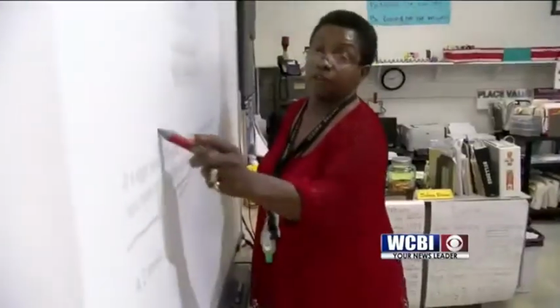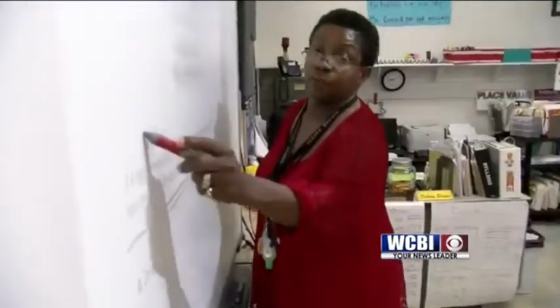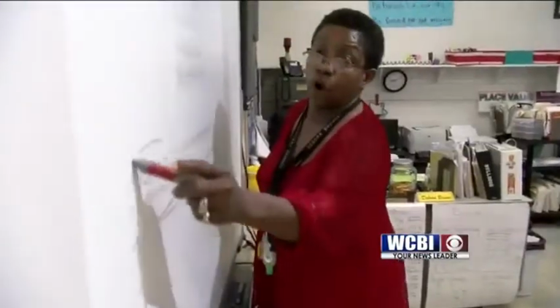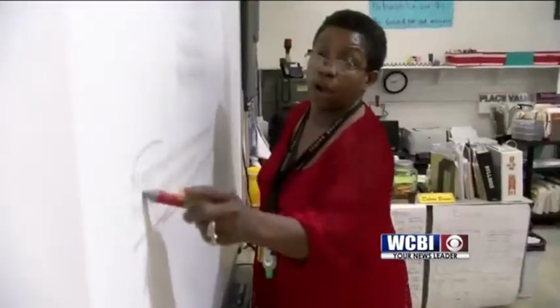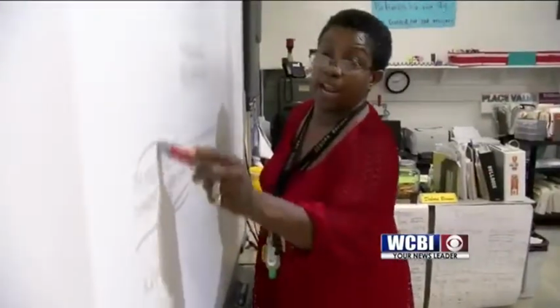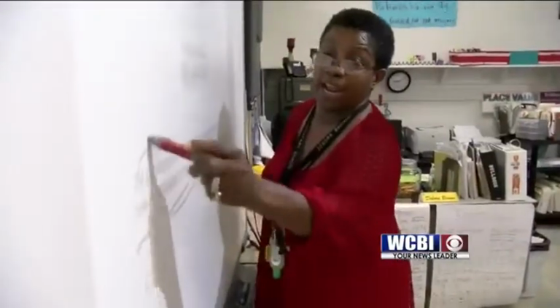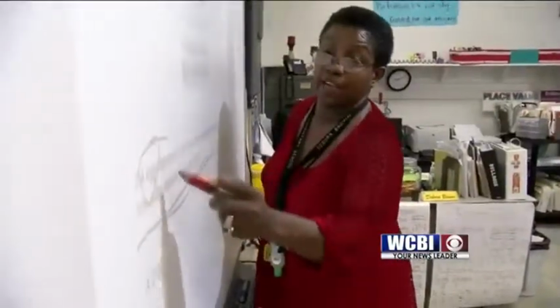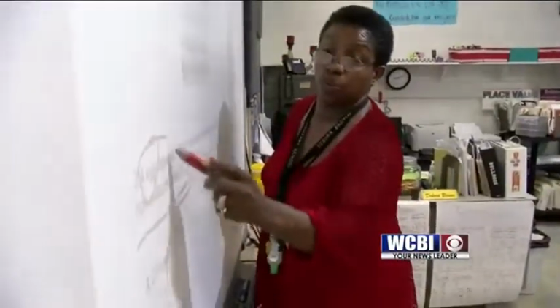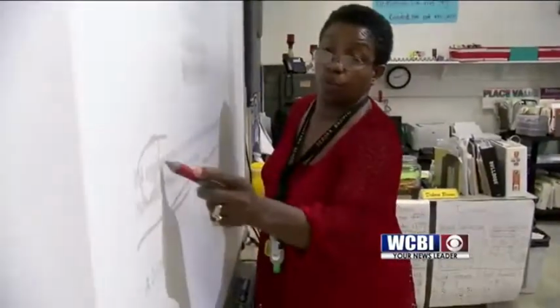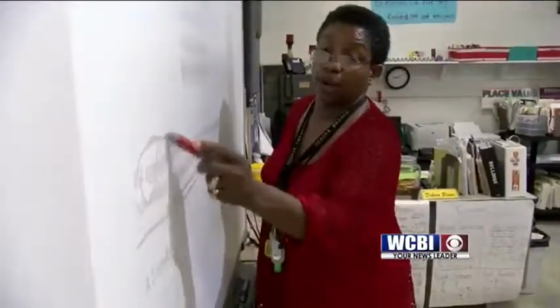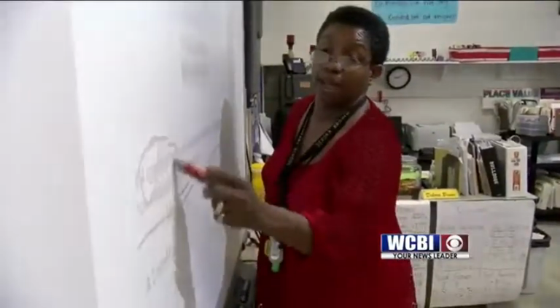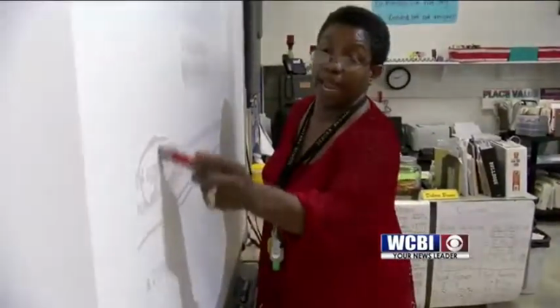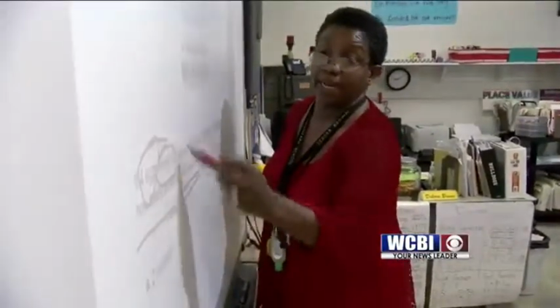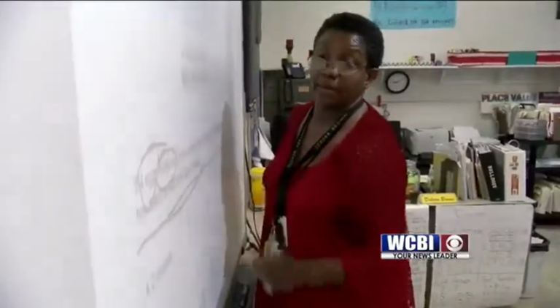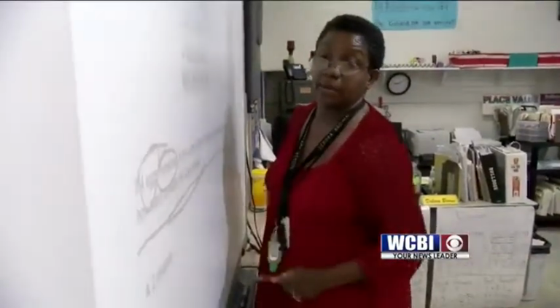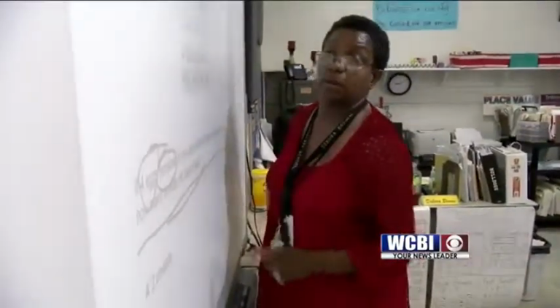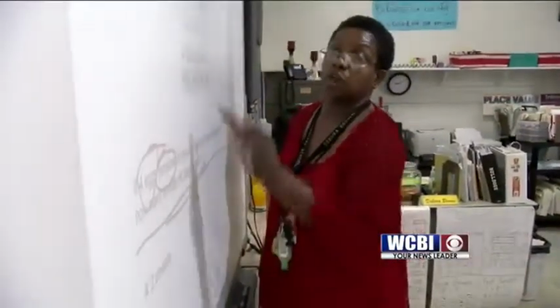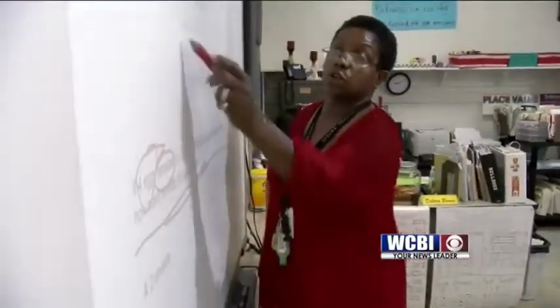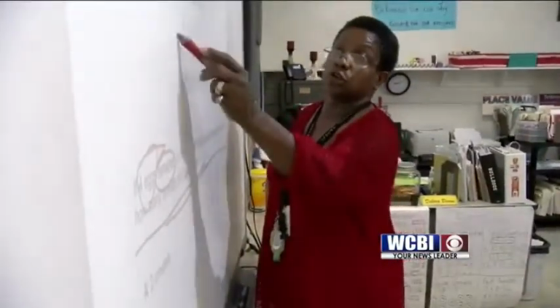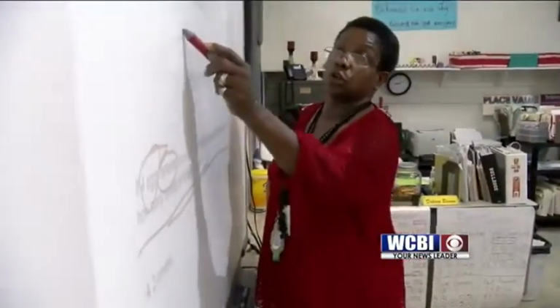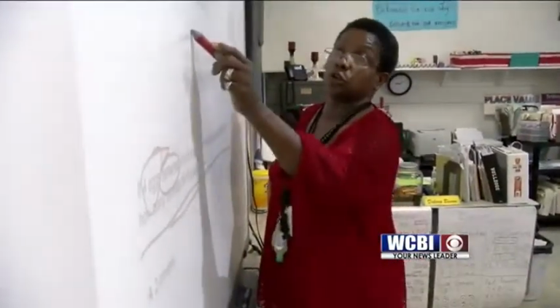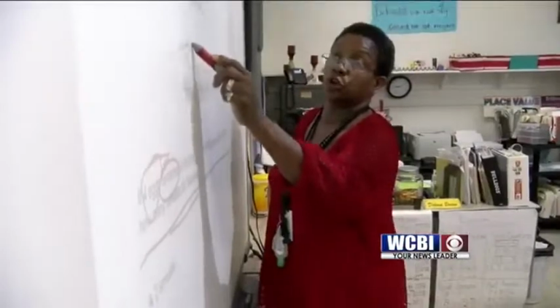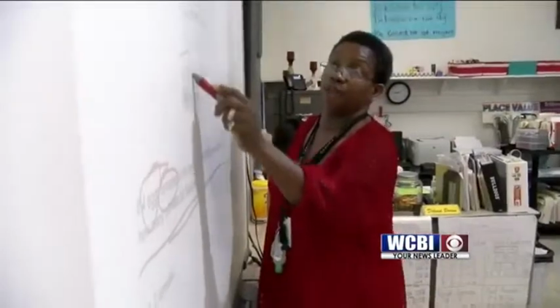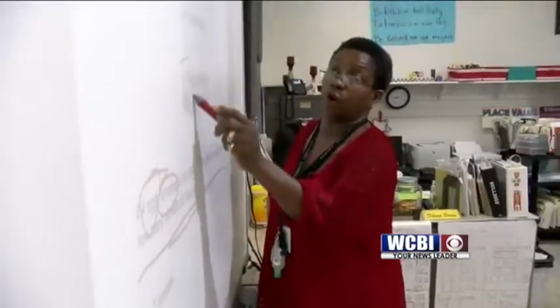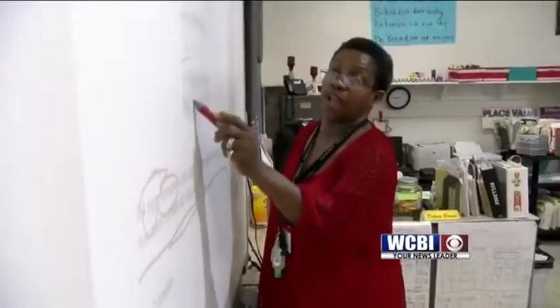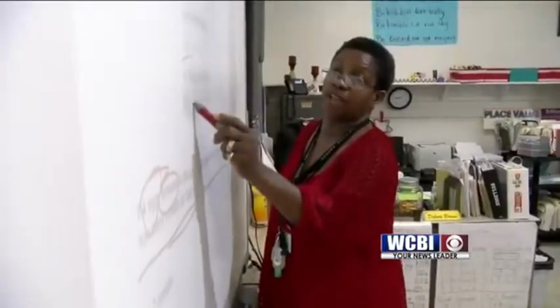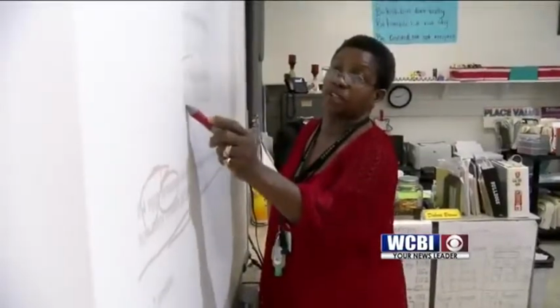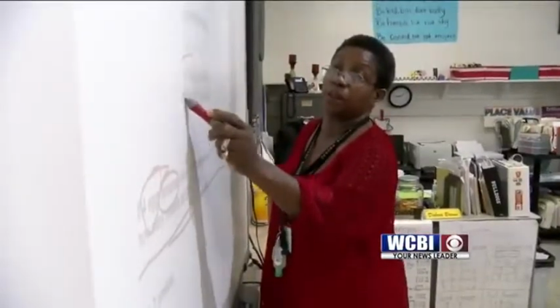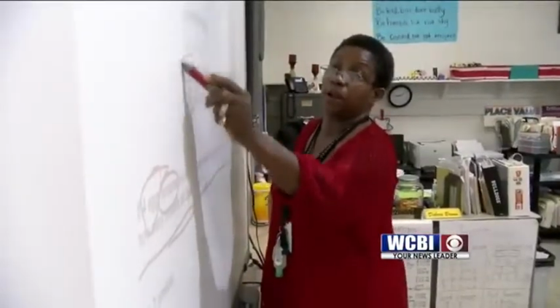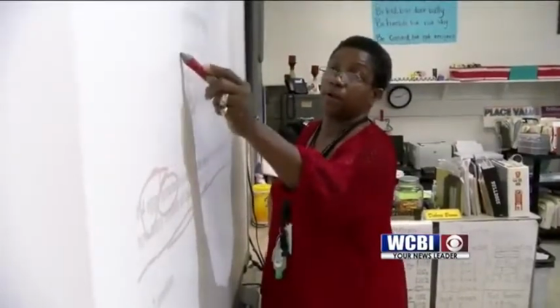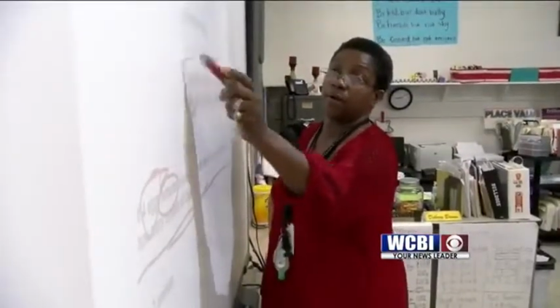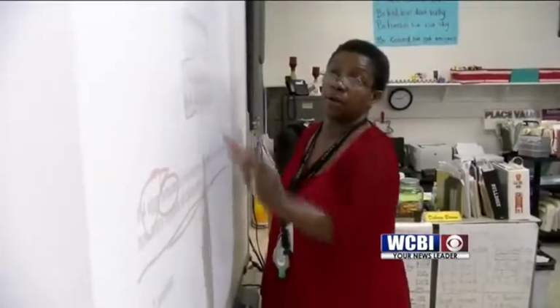At West Octavia Elementary School in Sturgis, I'm Renee Skinner, WCBI News.